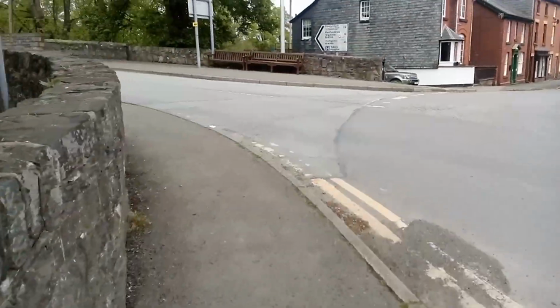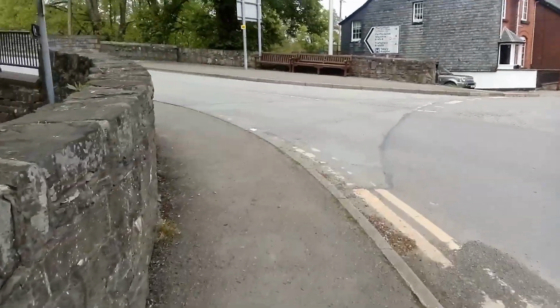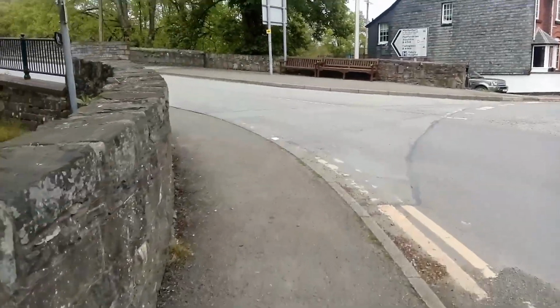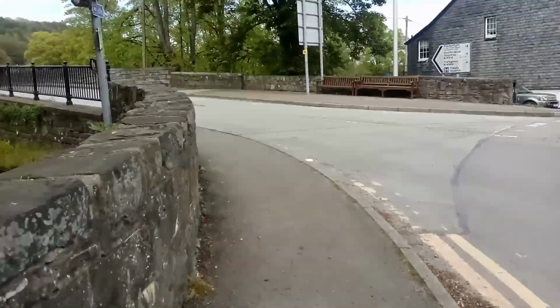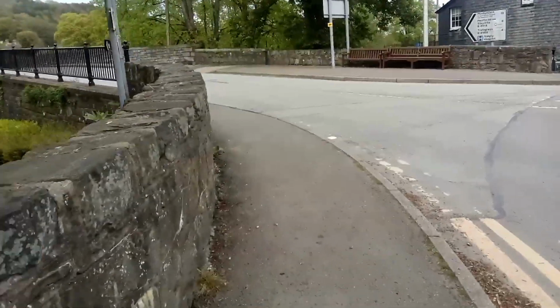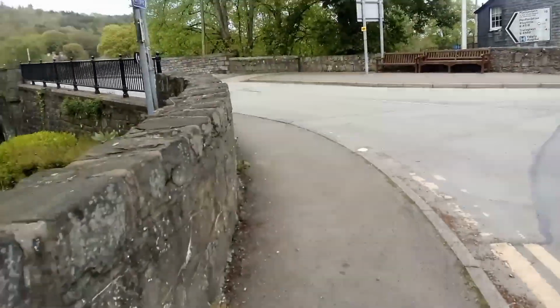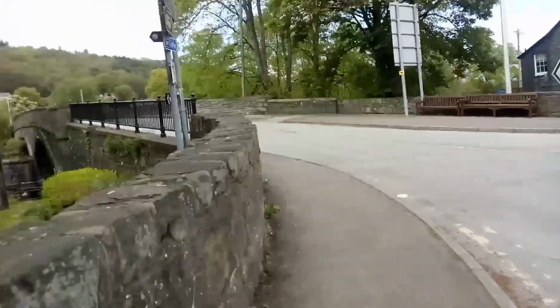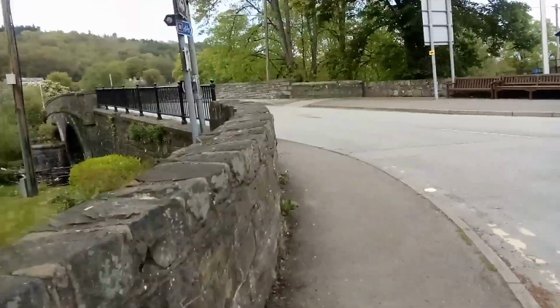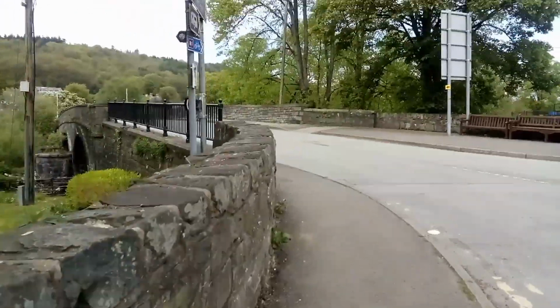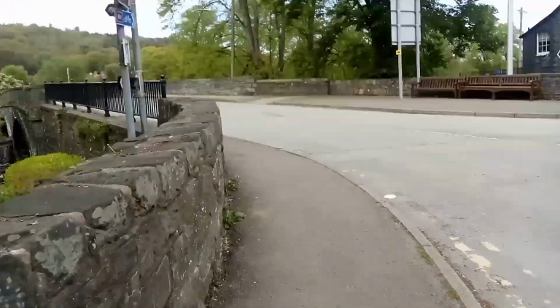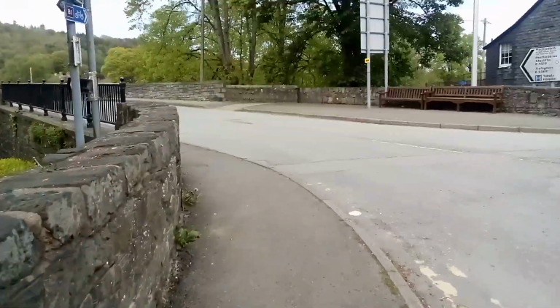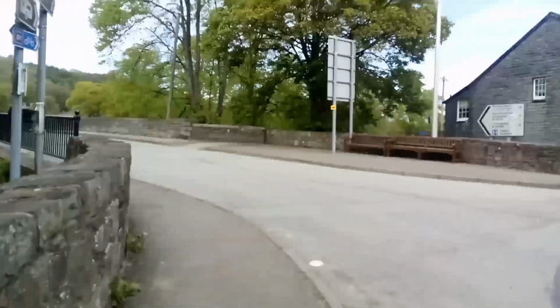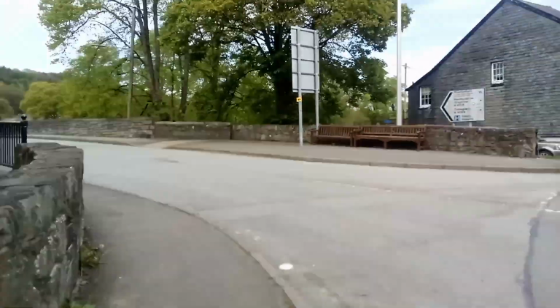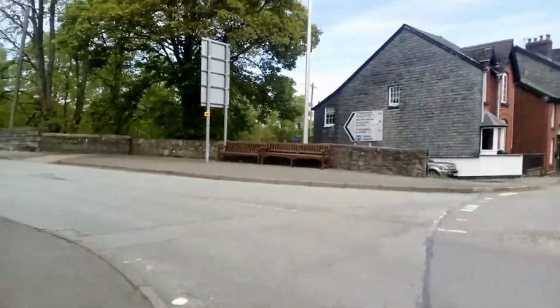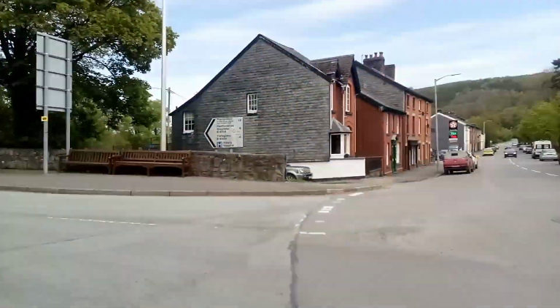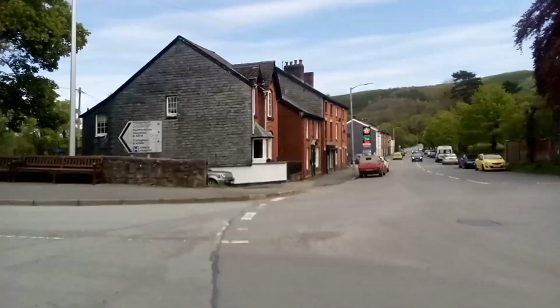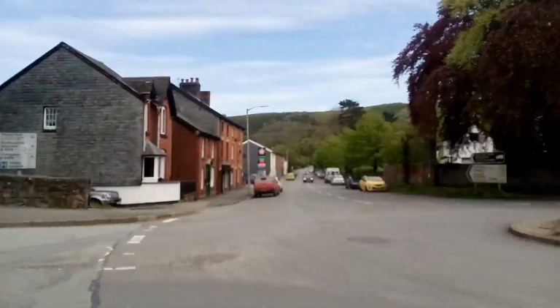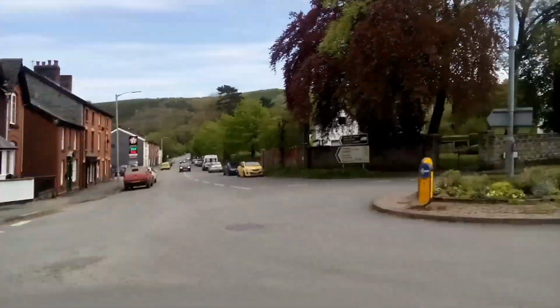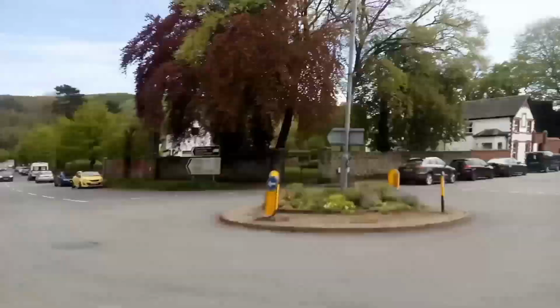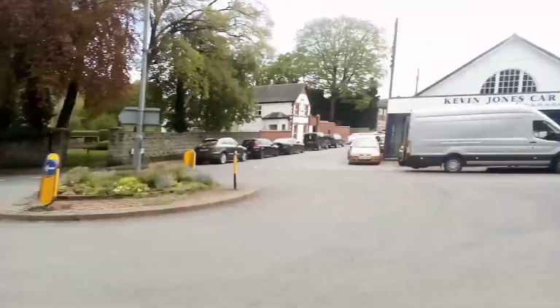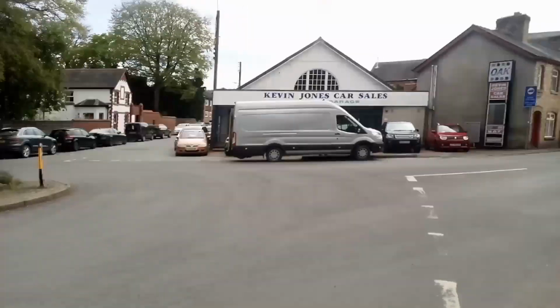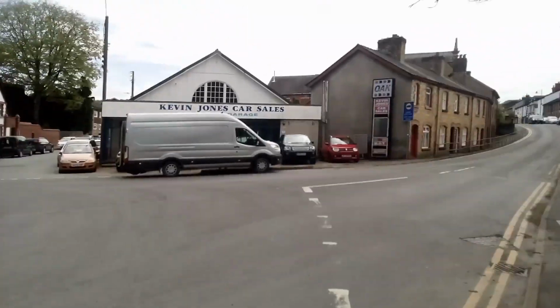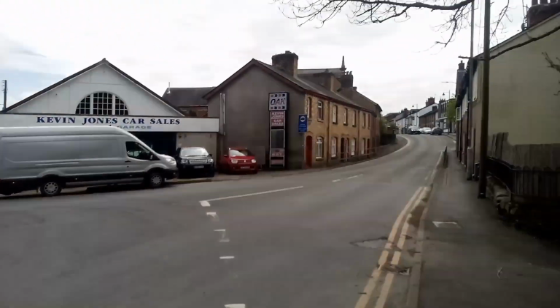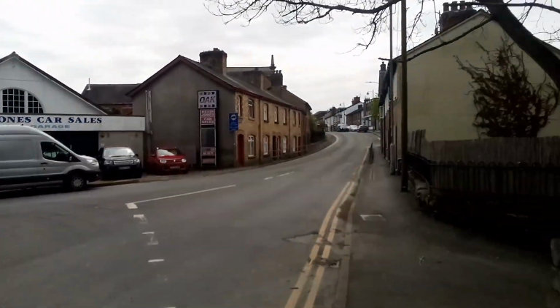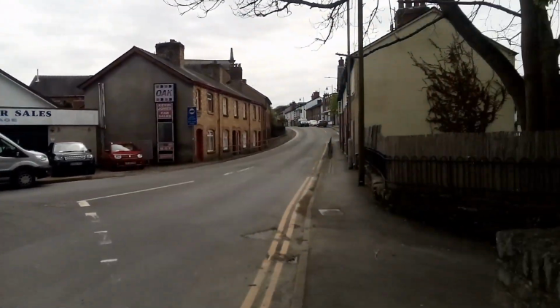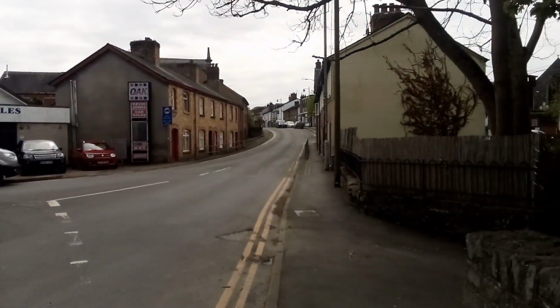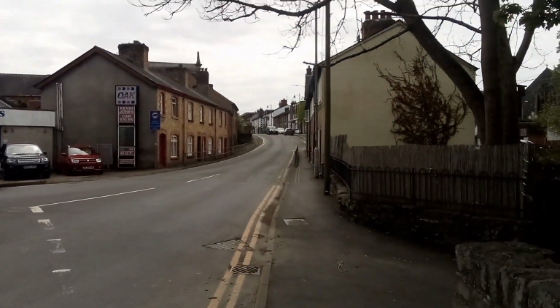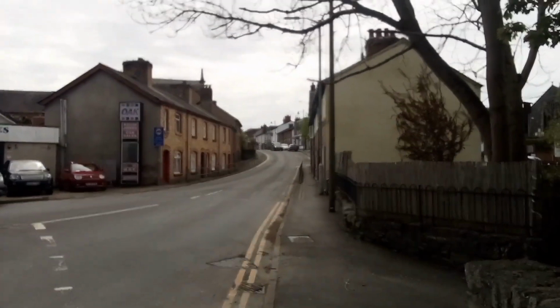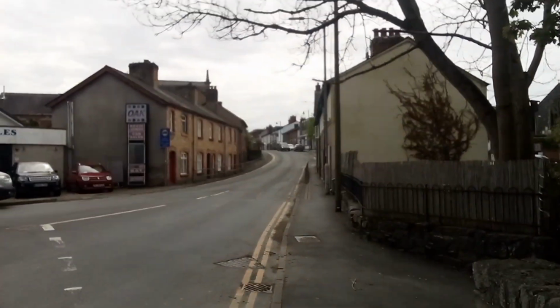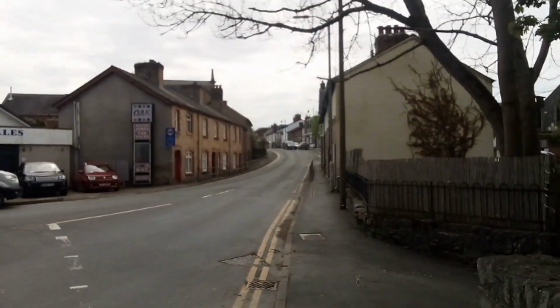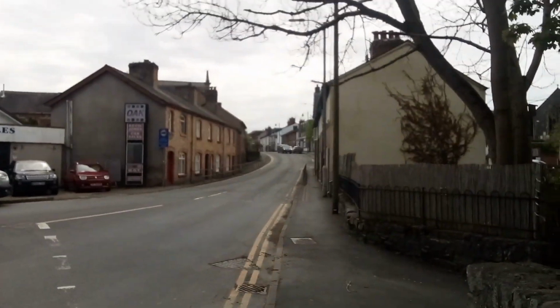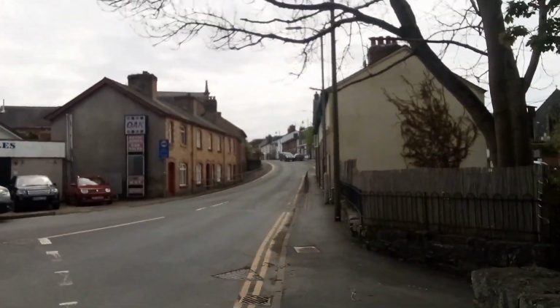I'll cross over the bridge now and try to get a few views around the town, going up into the town.